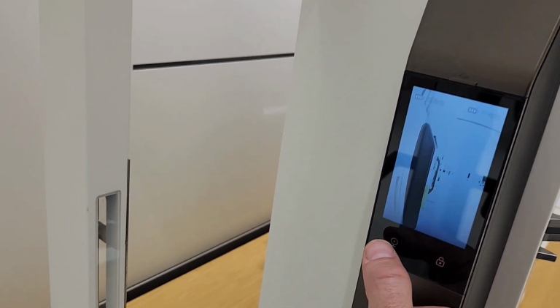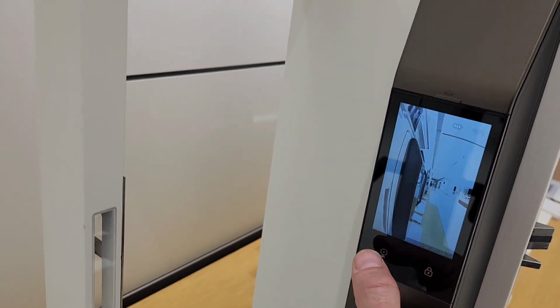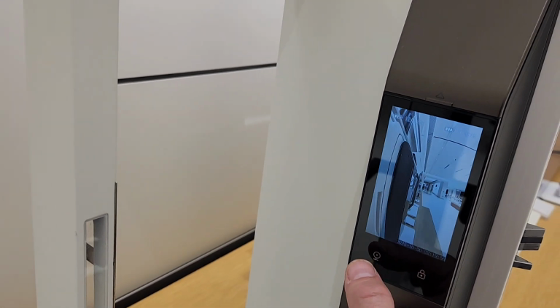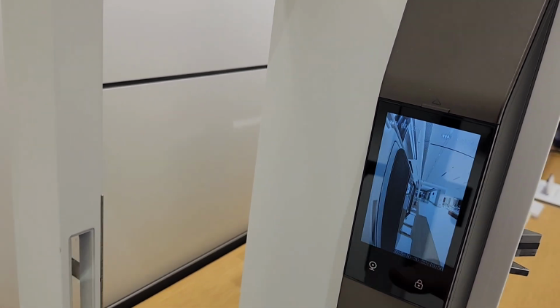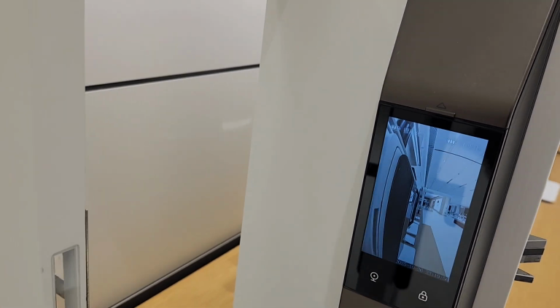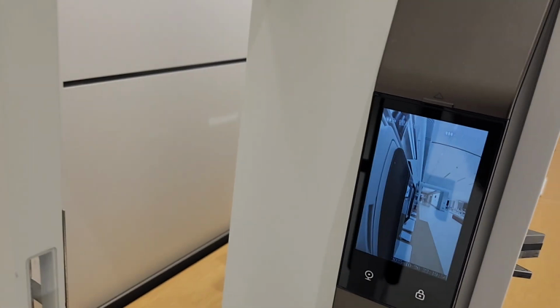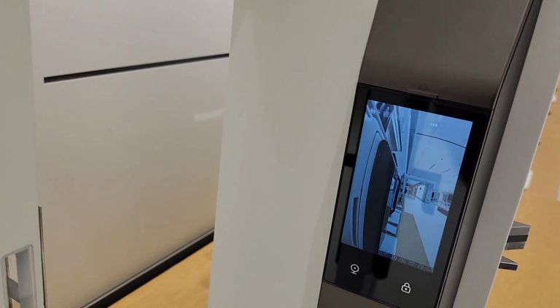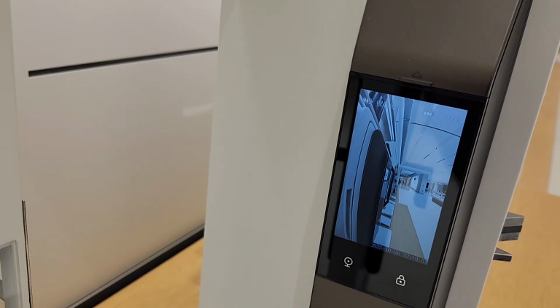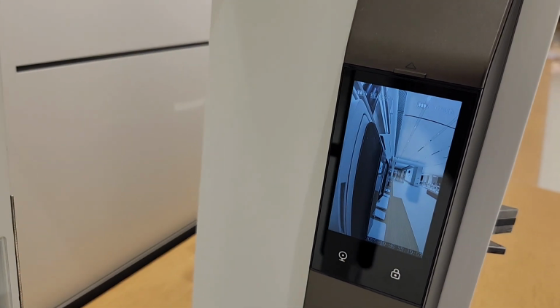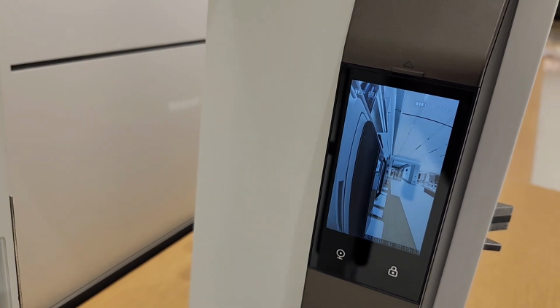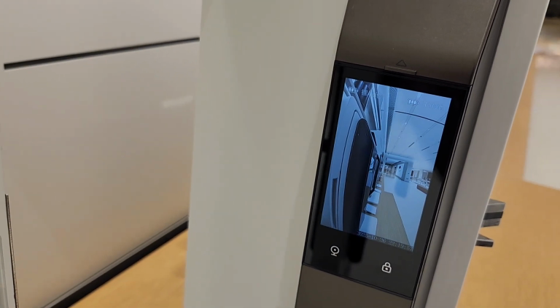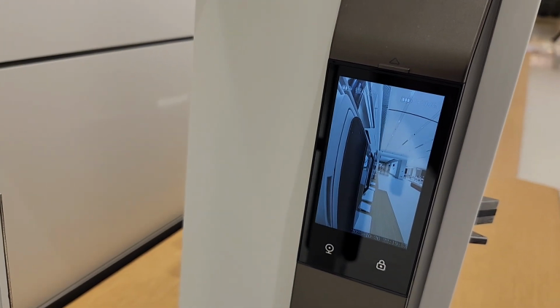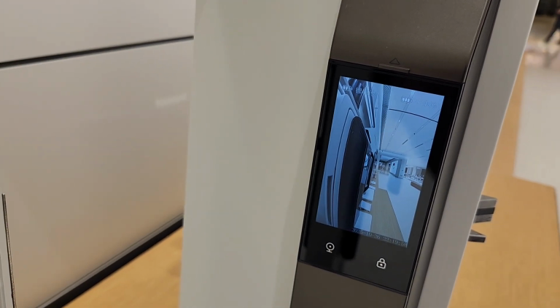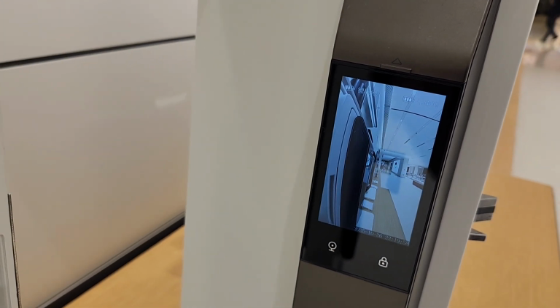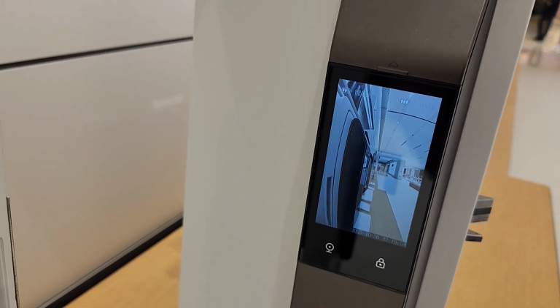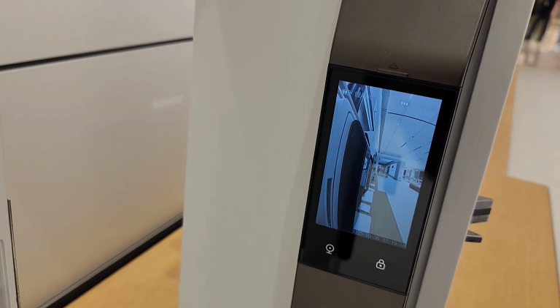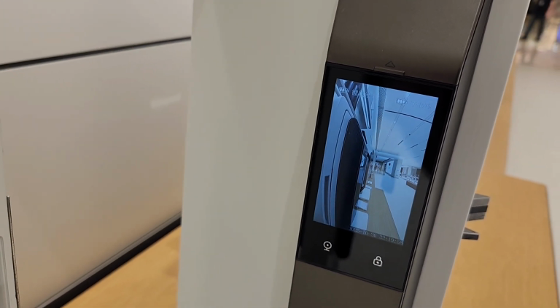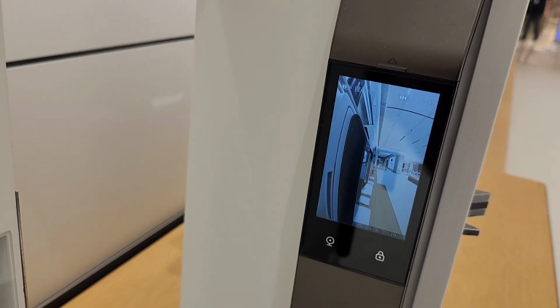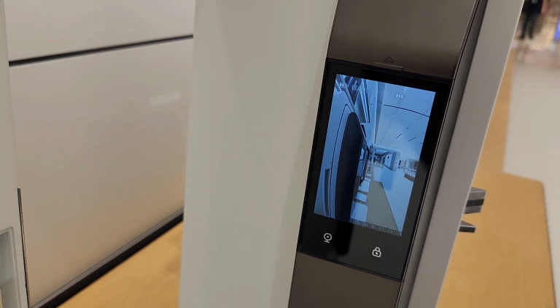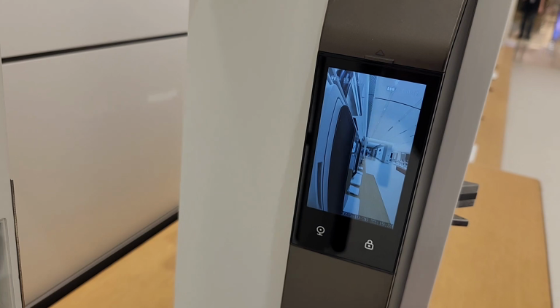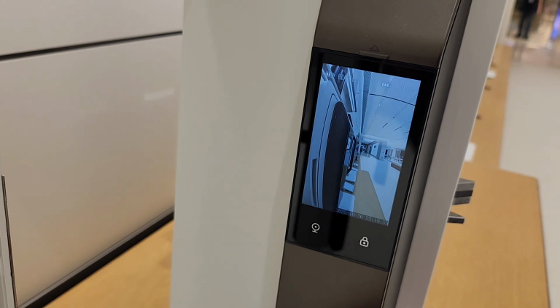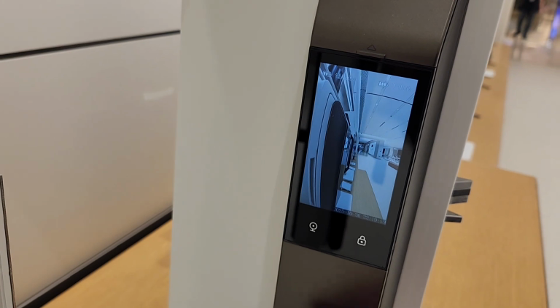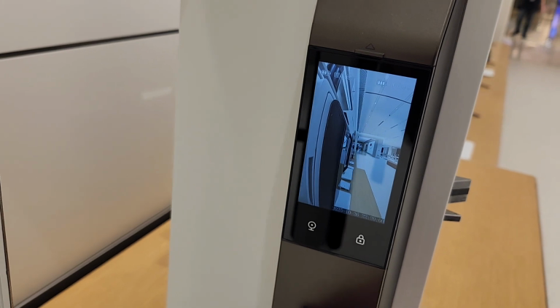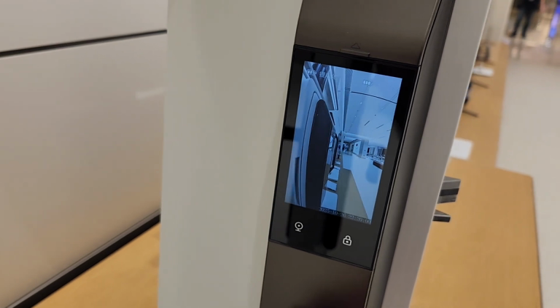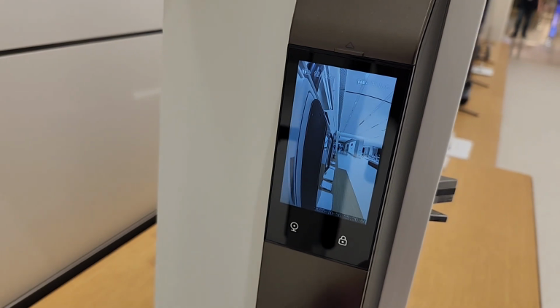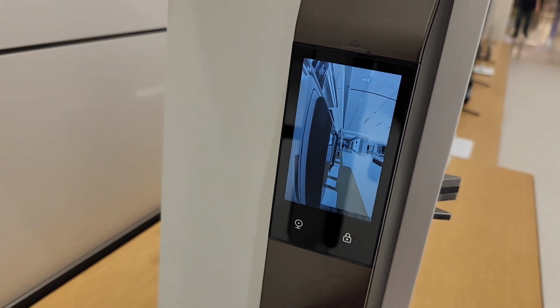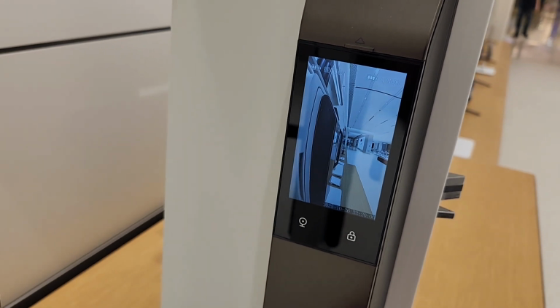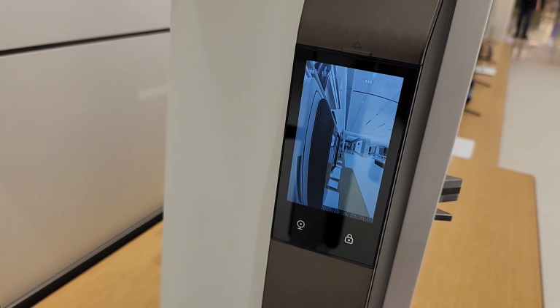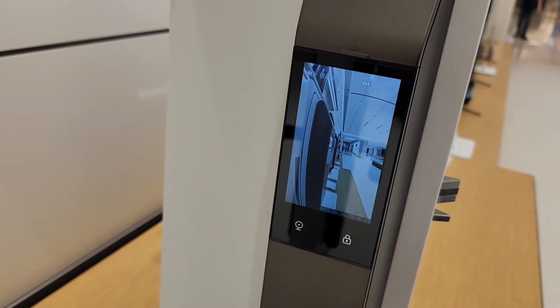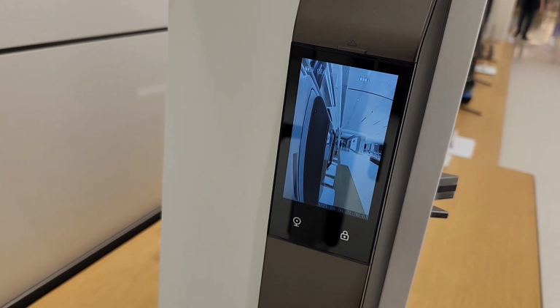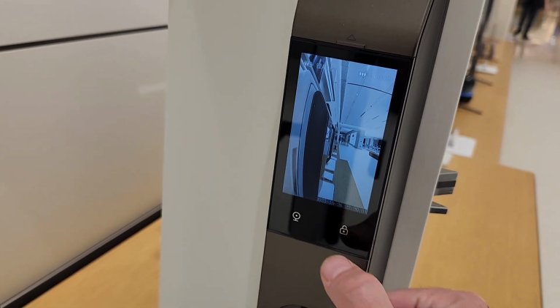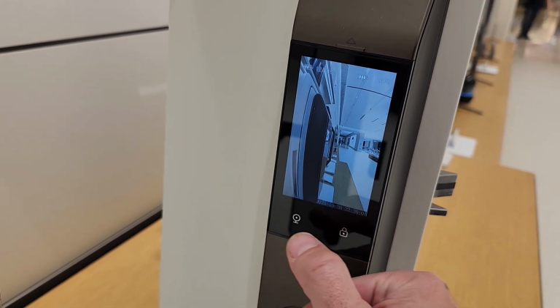This must be a screen. Oh yeah, look at that. See the screen of who's there before you open the door.